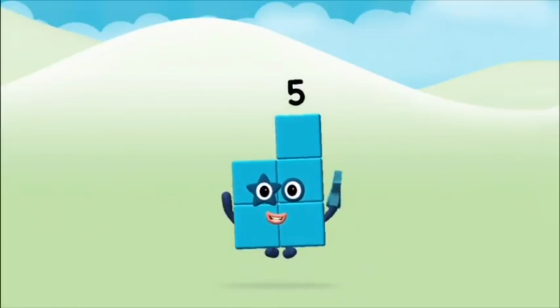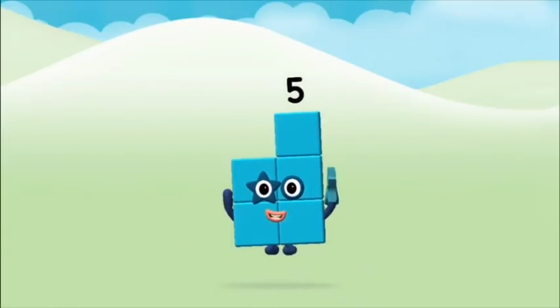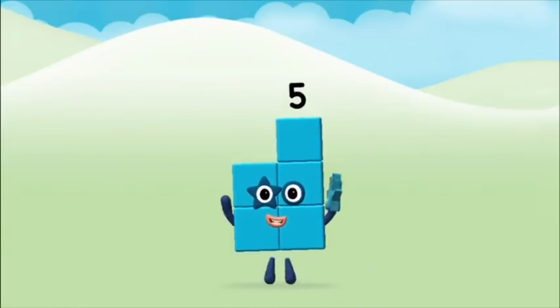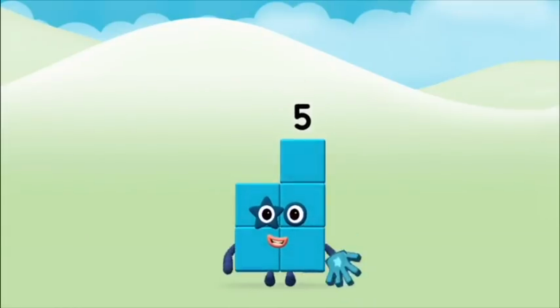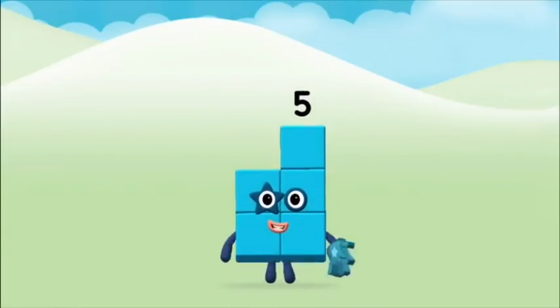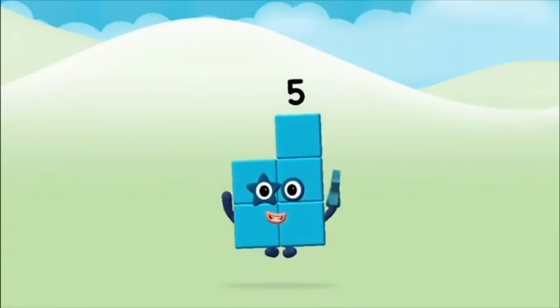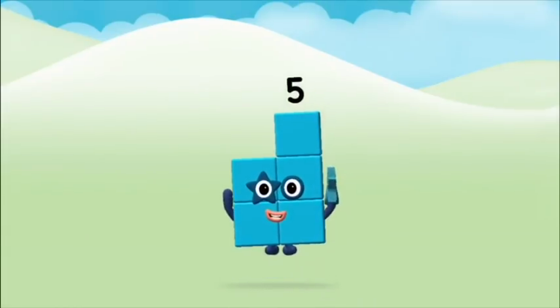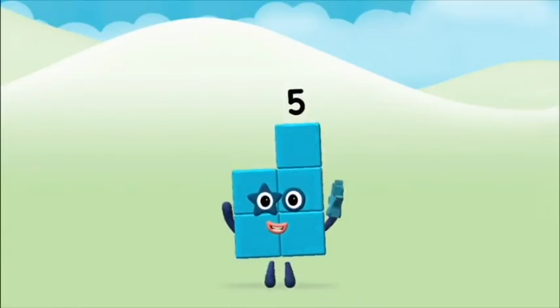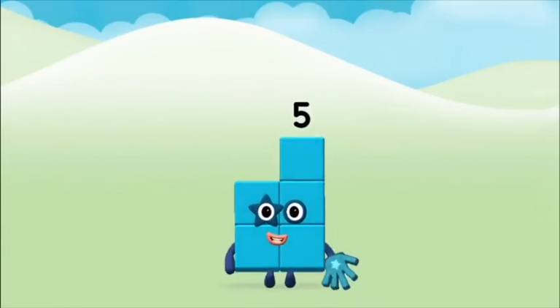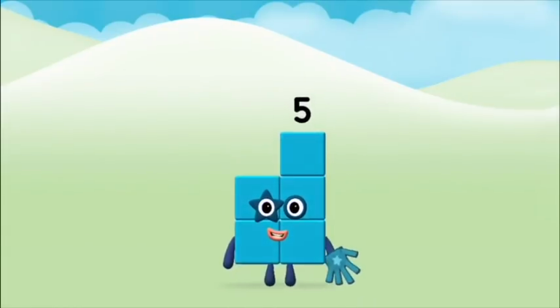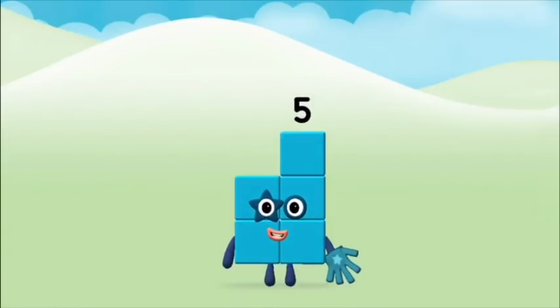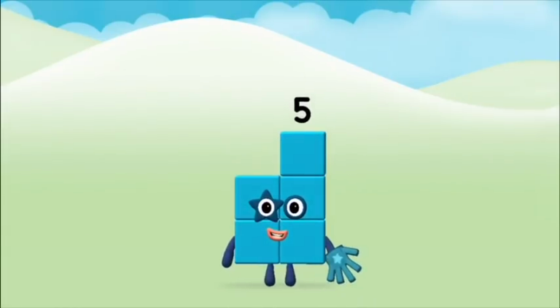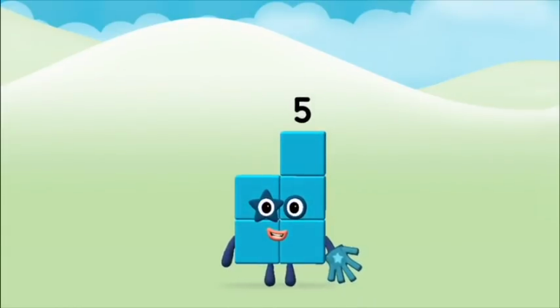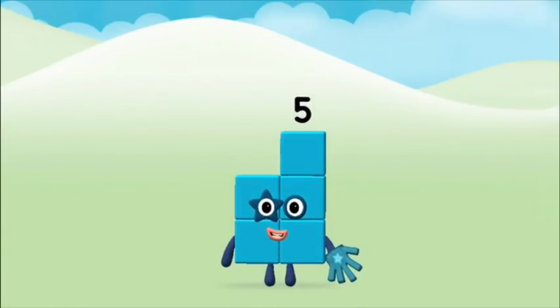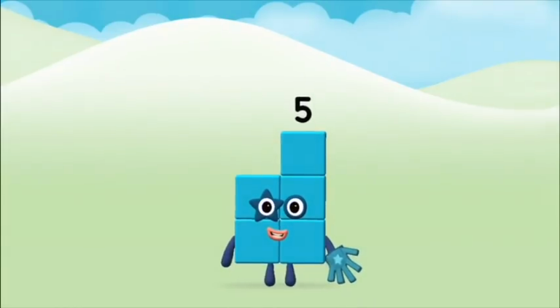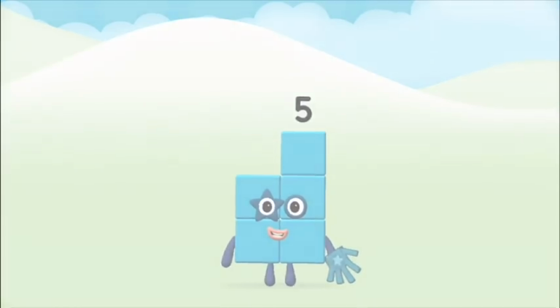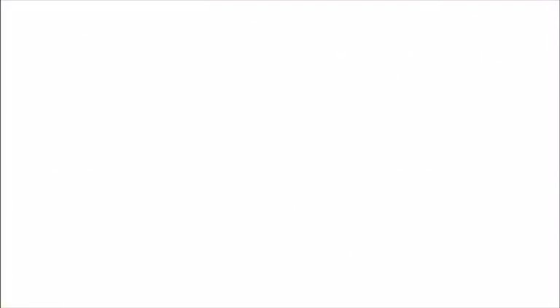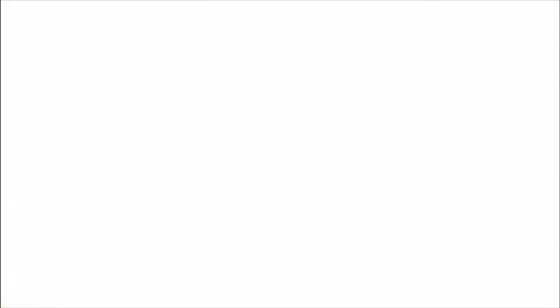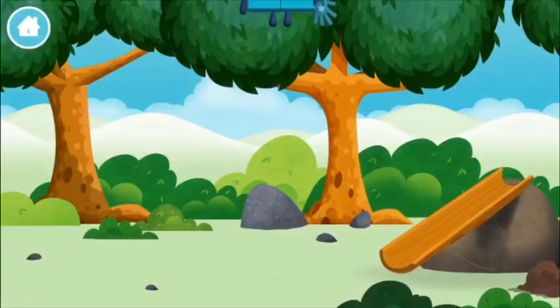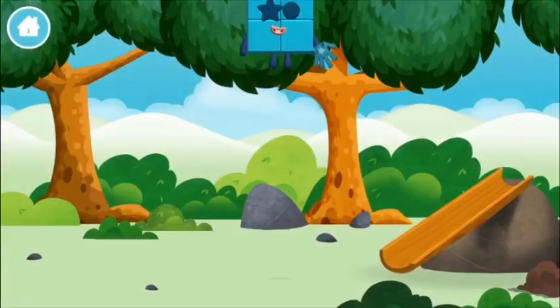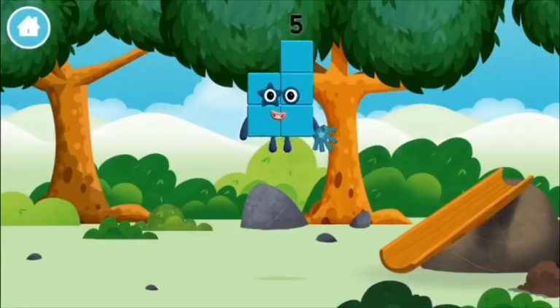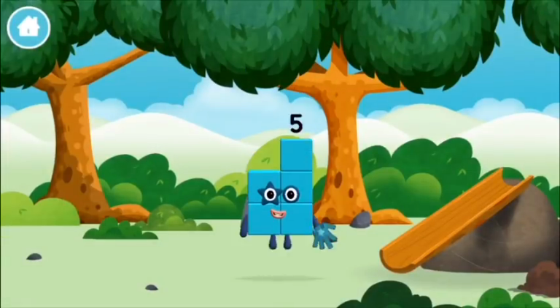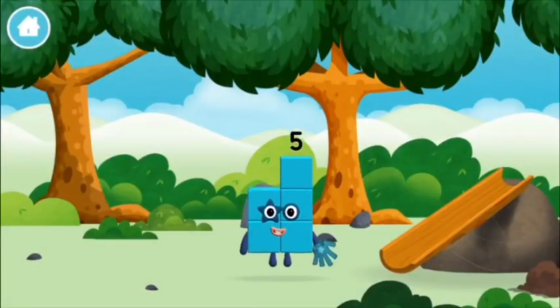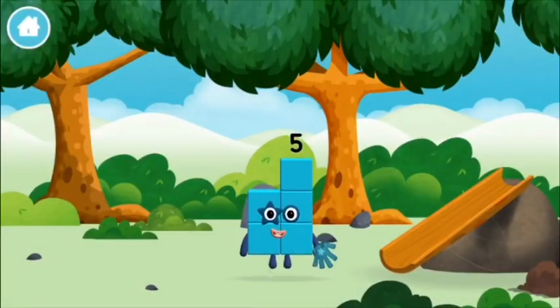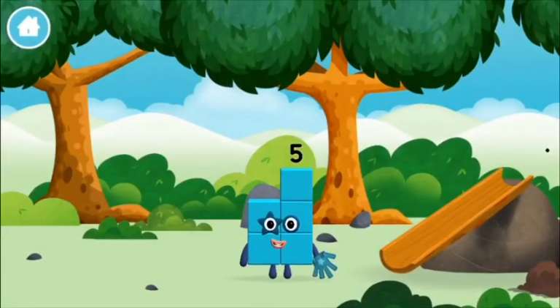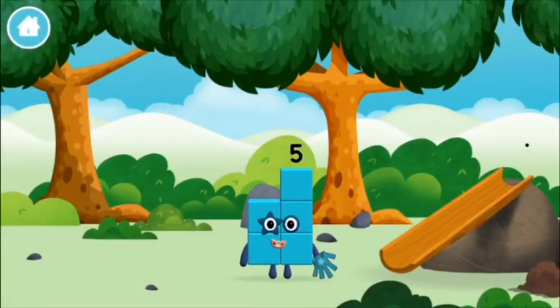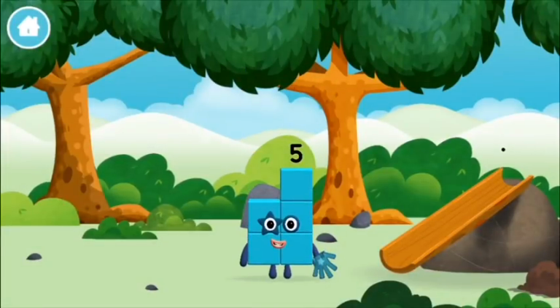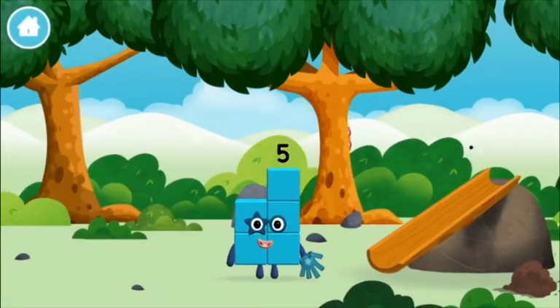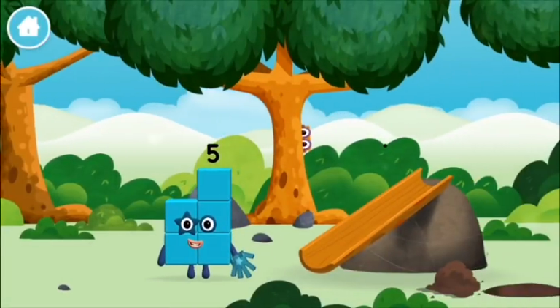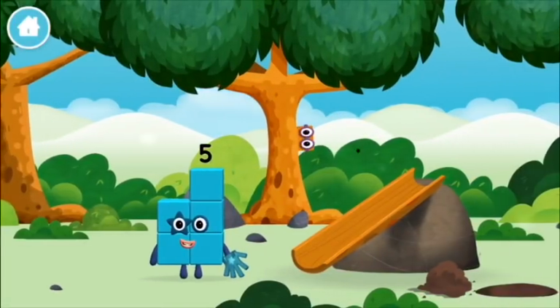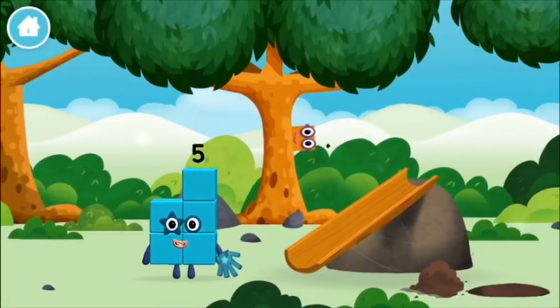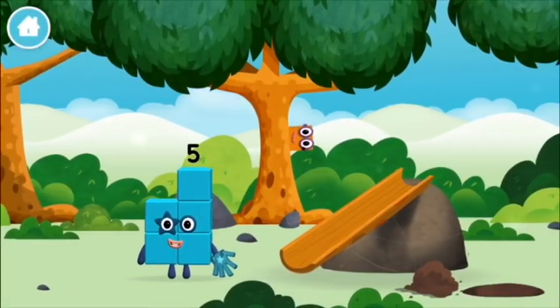That's it! You made number block 5! You made a new number block!